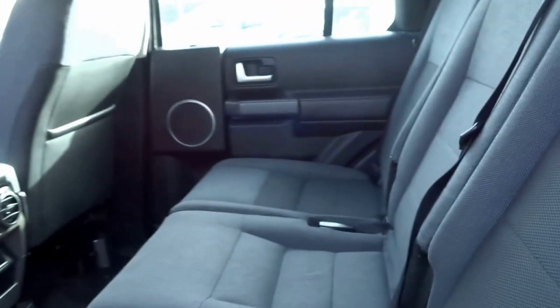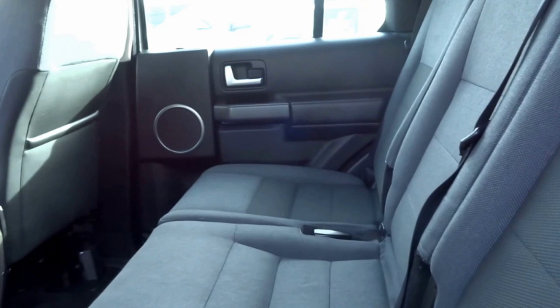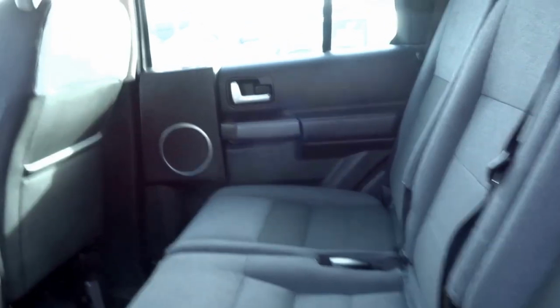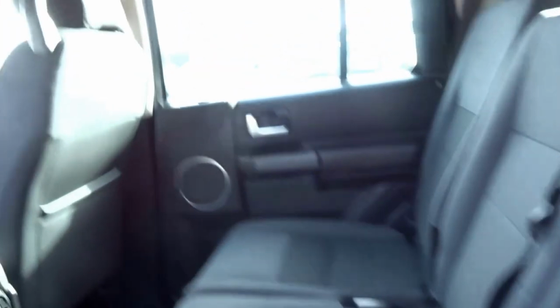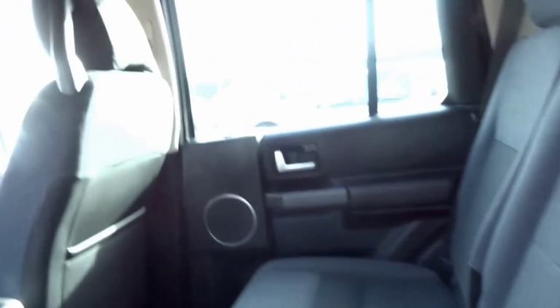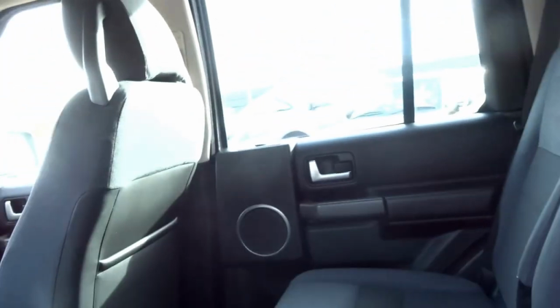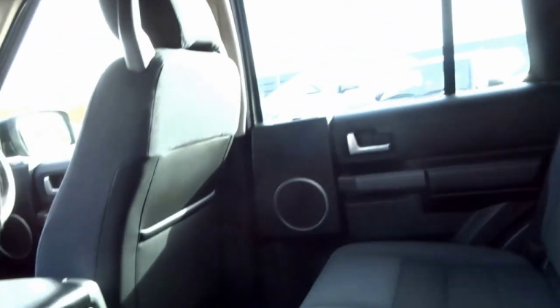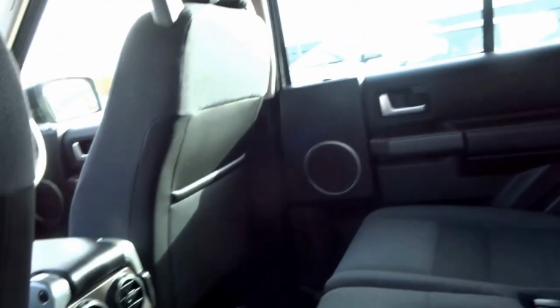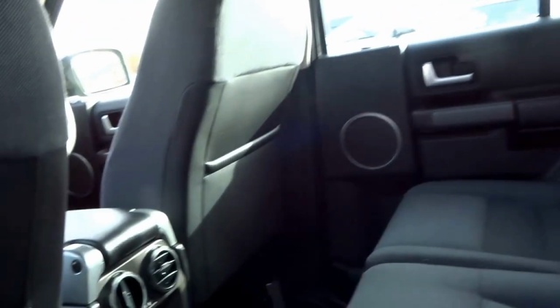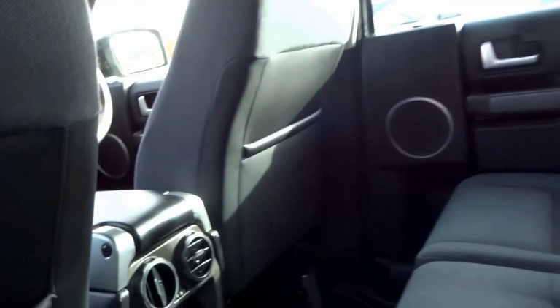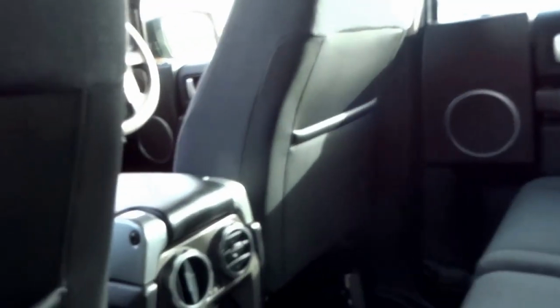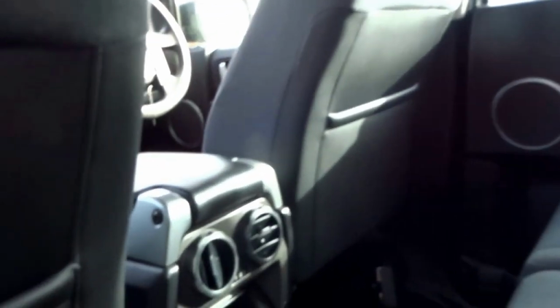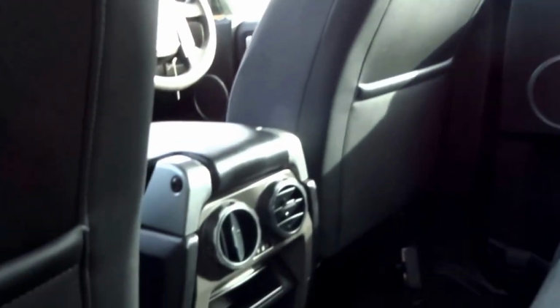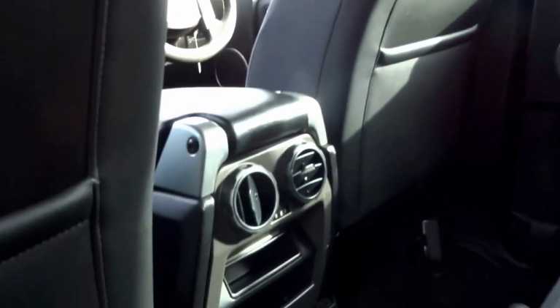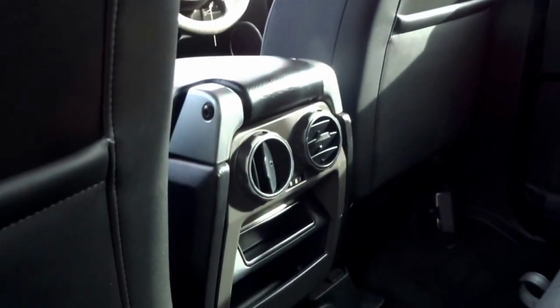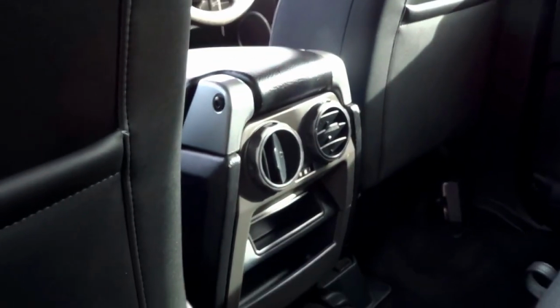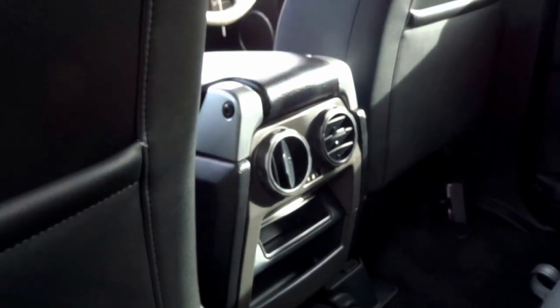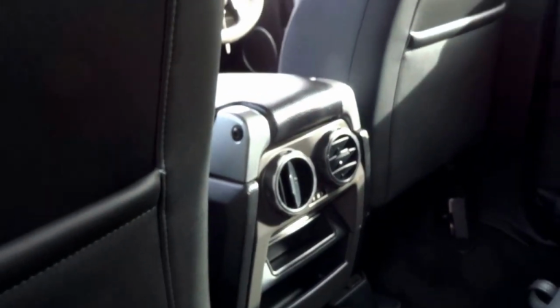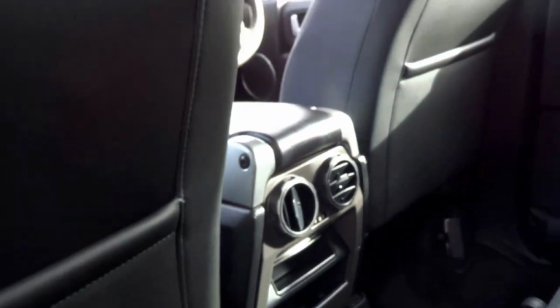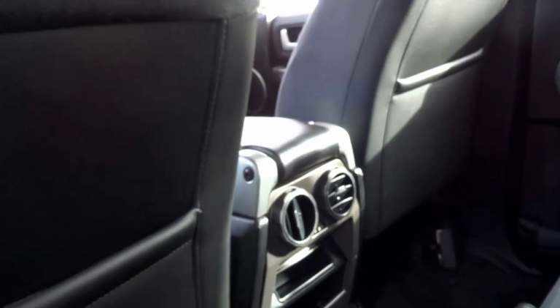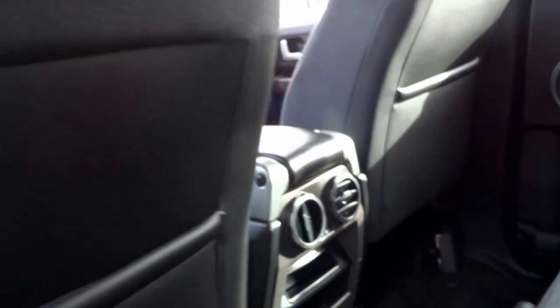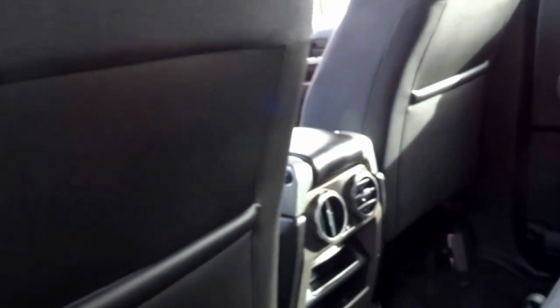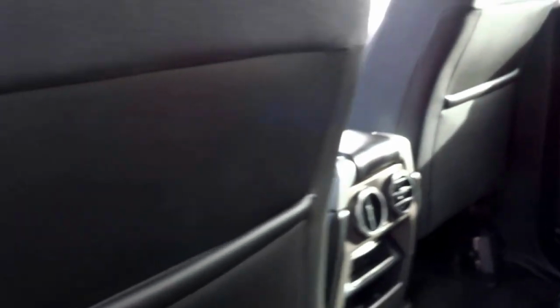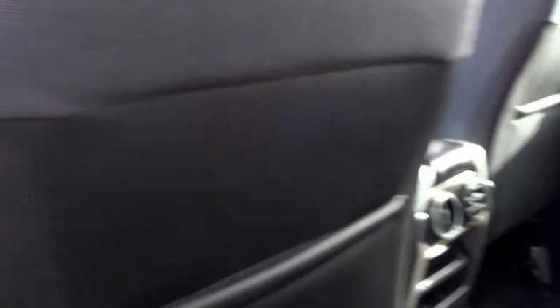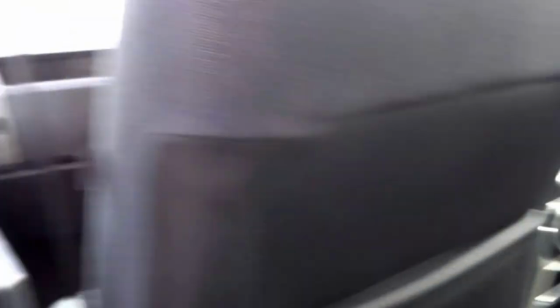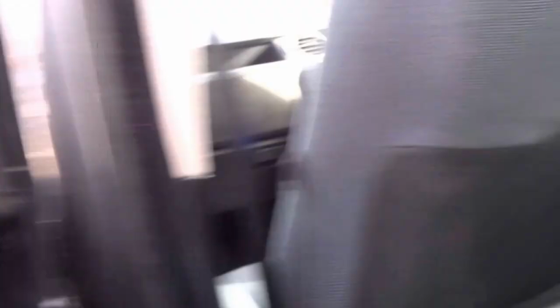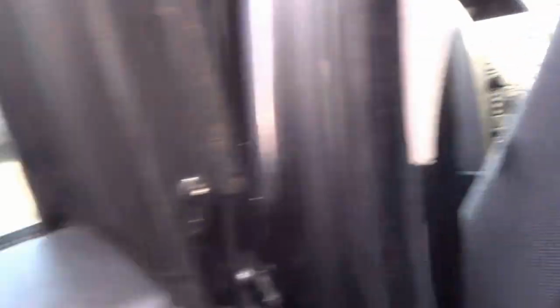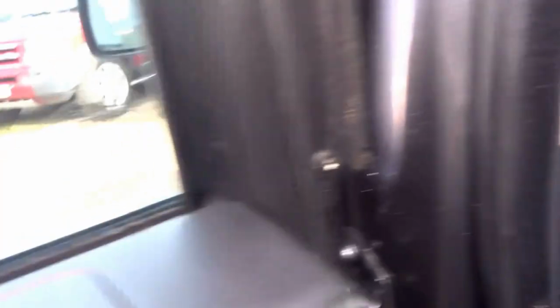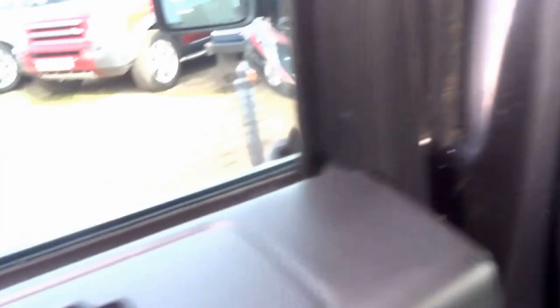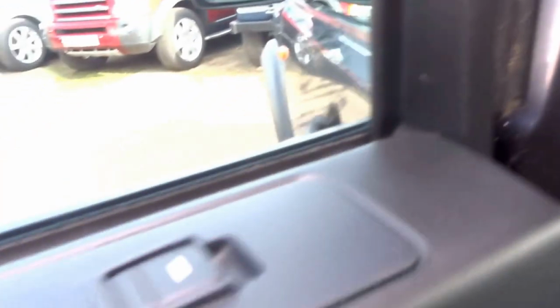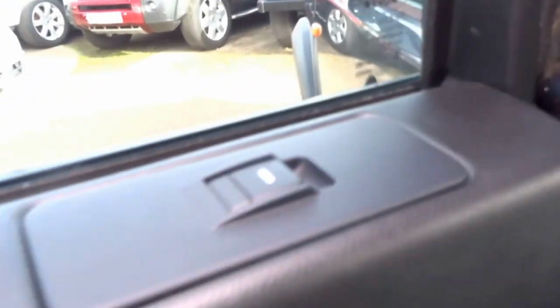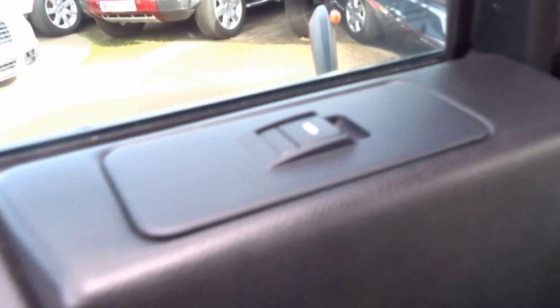So you've got three seats, vents in the back, and electric windows all round.